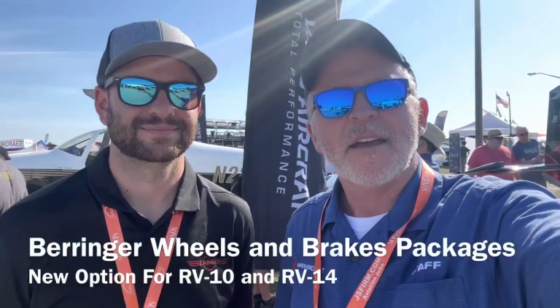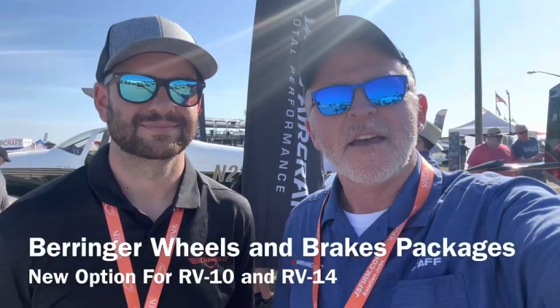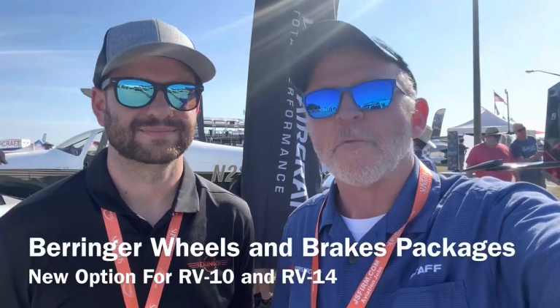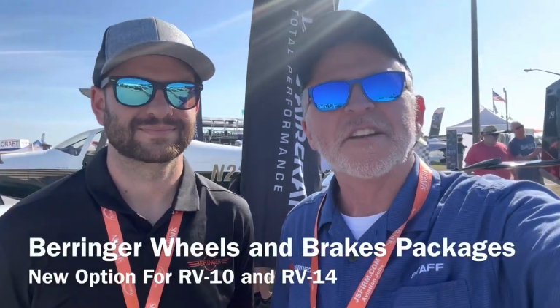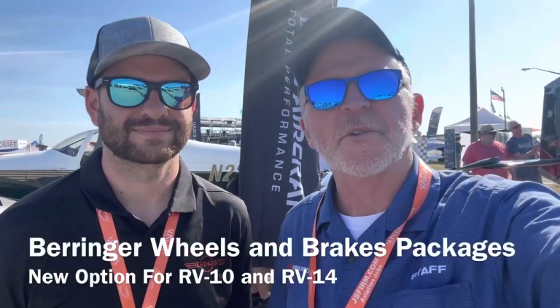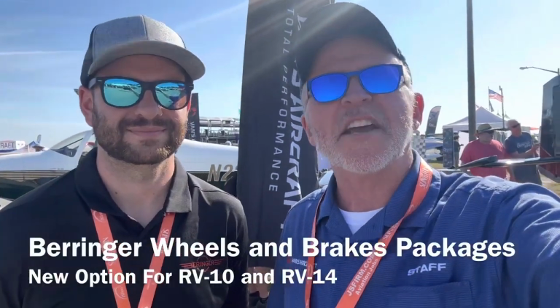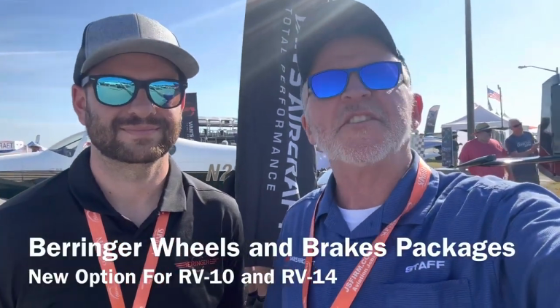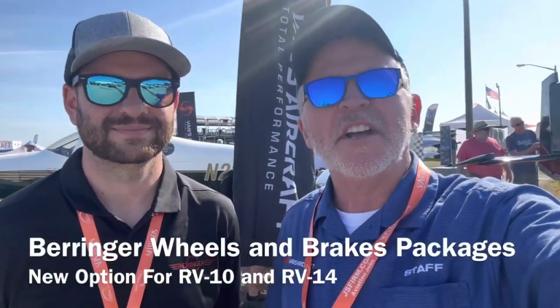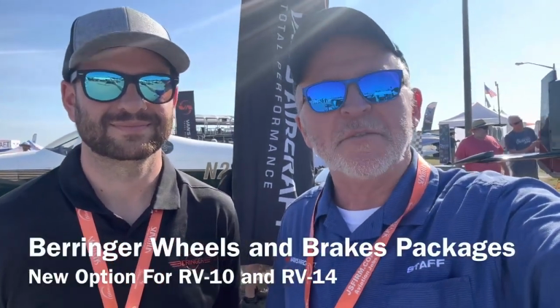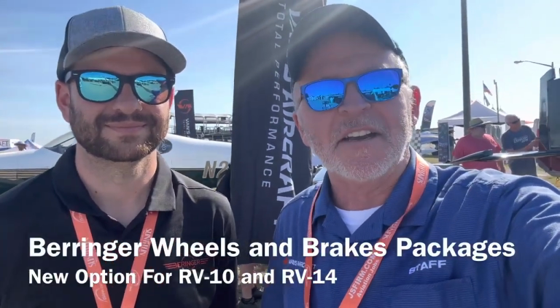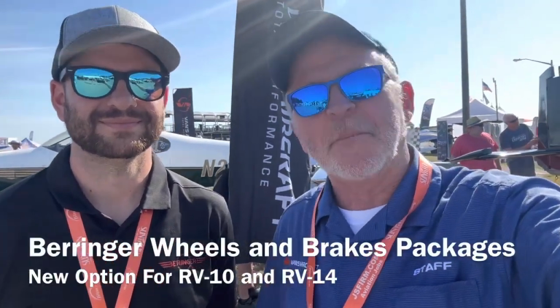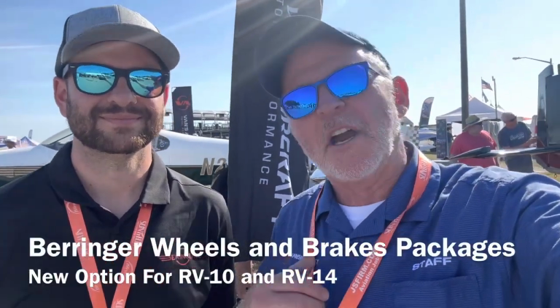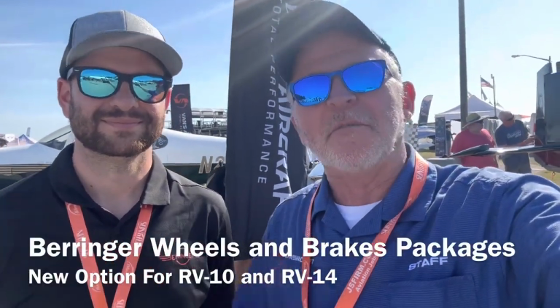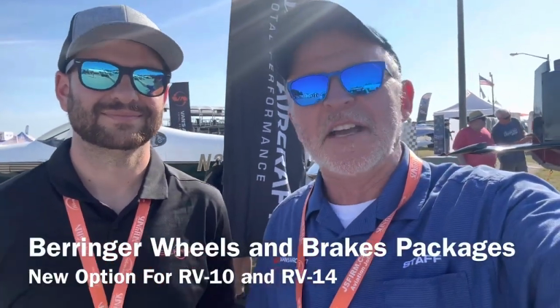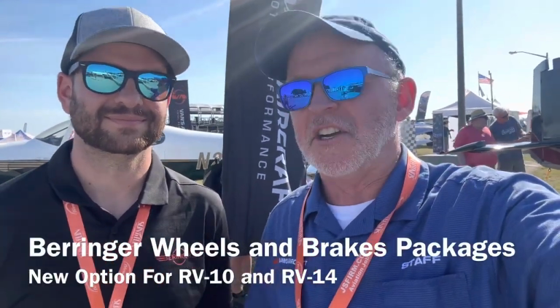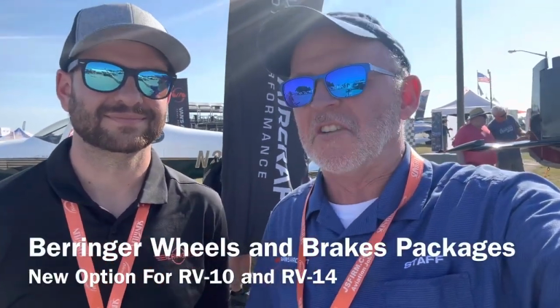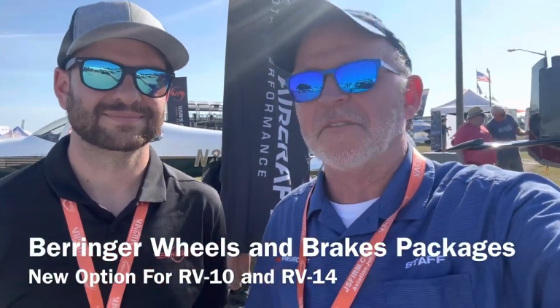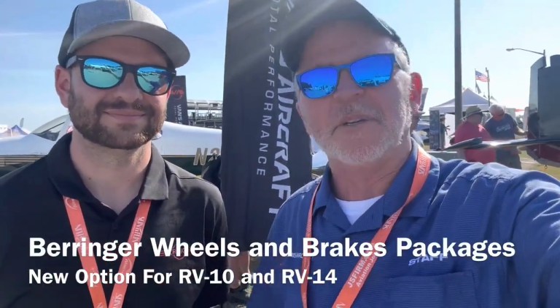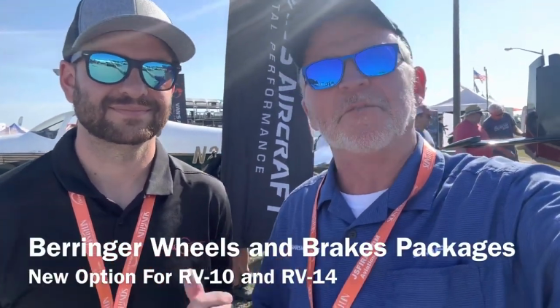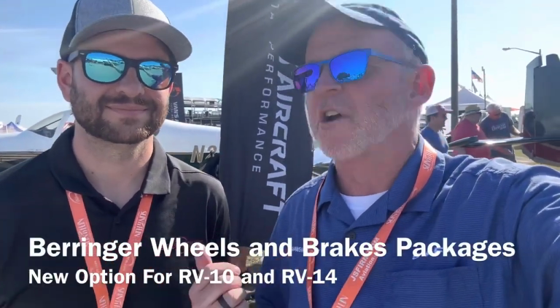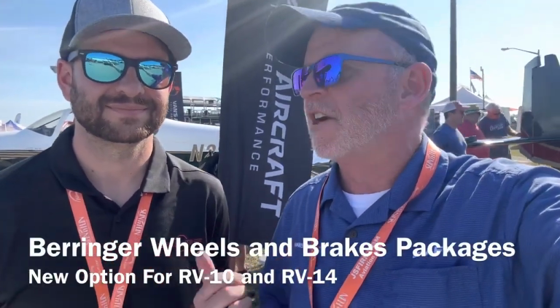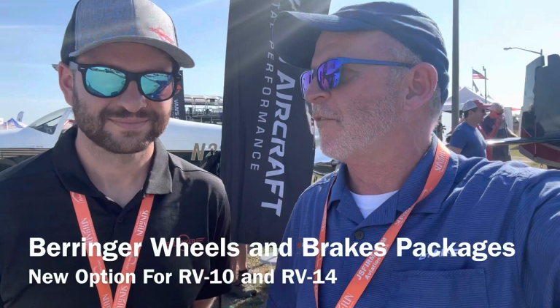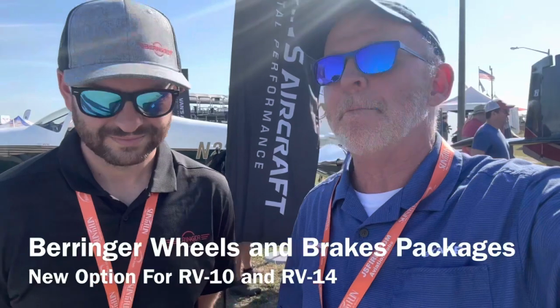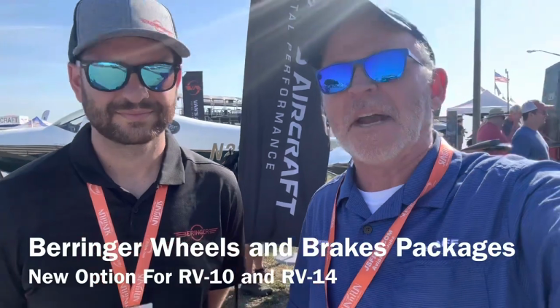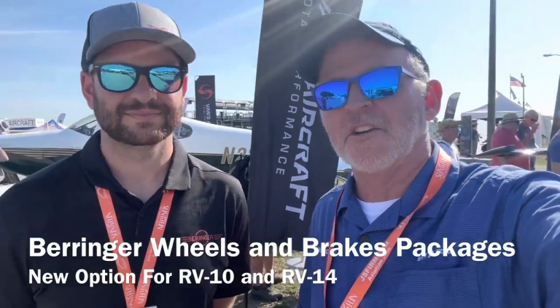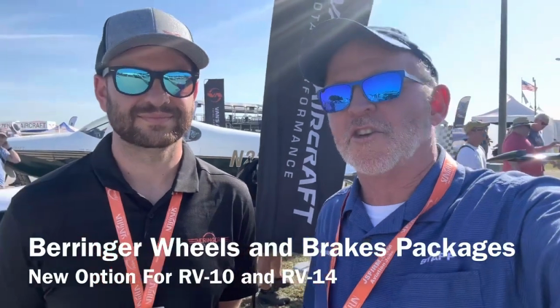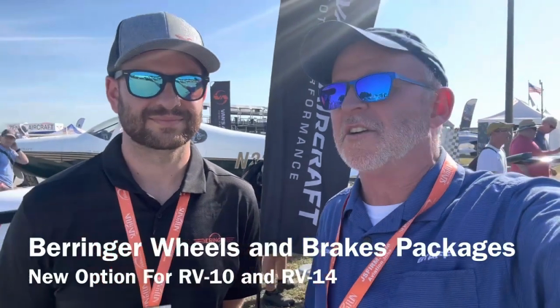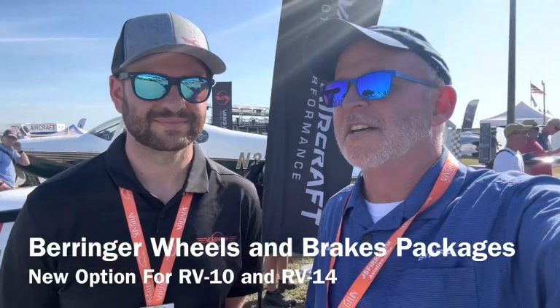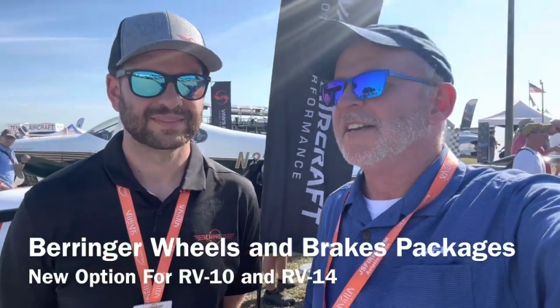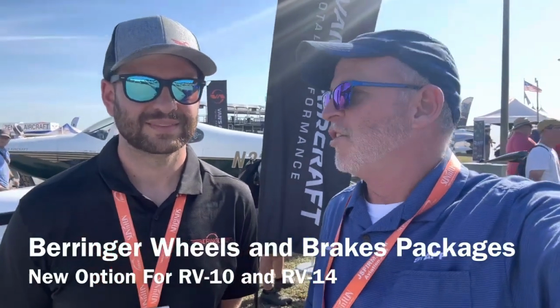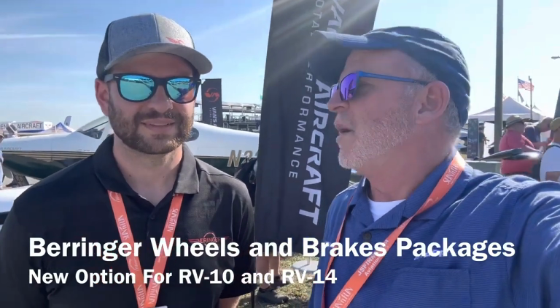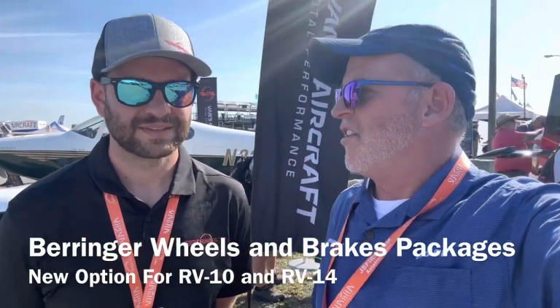Hey everybody, Tuesday at Sun and Fun. I'm Greg from Vance Aircraft. We got Trevor here from Behringer USA.